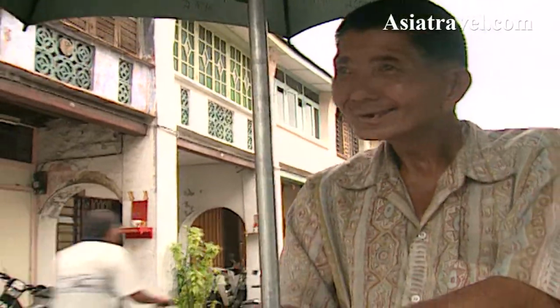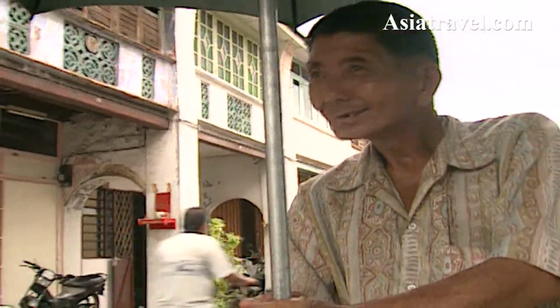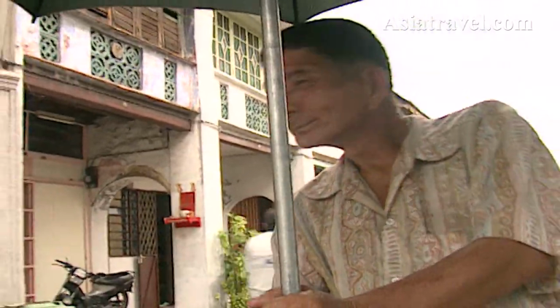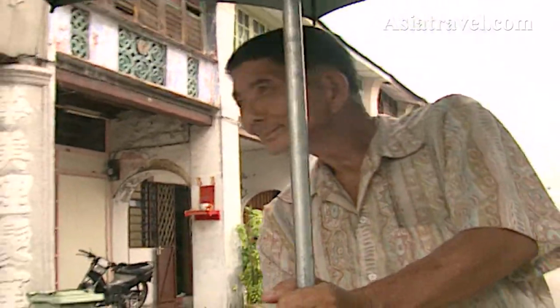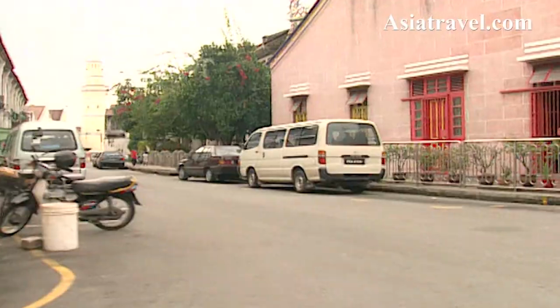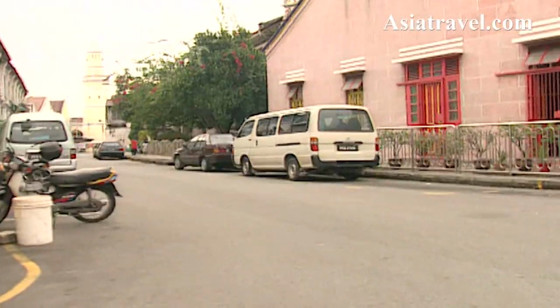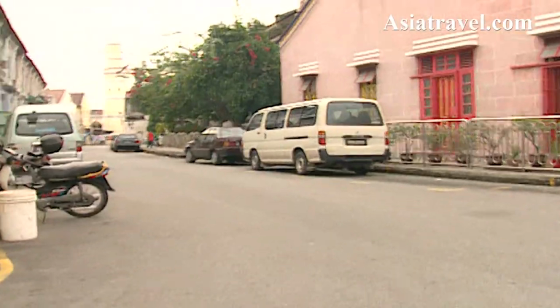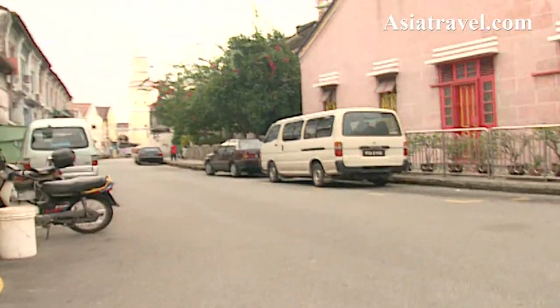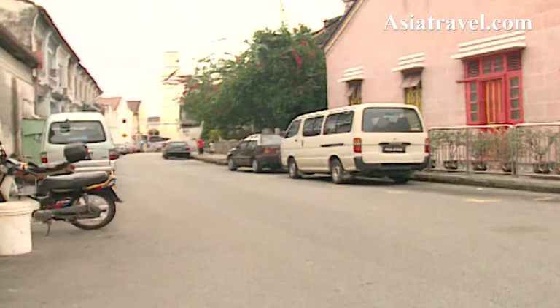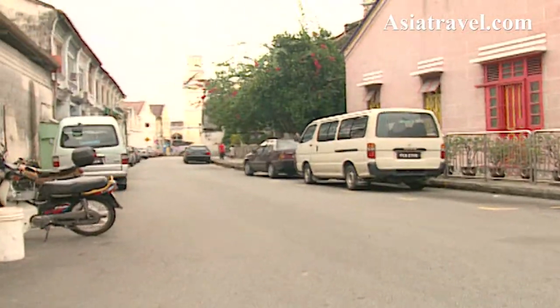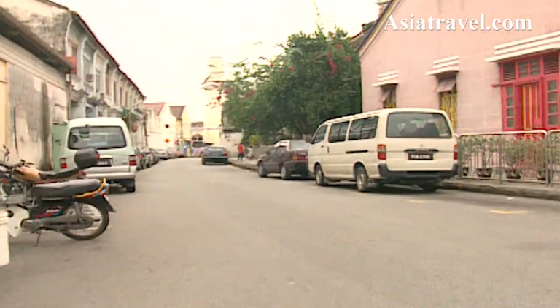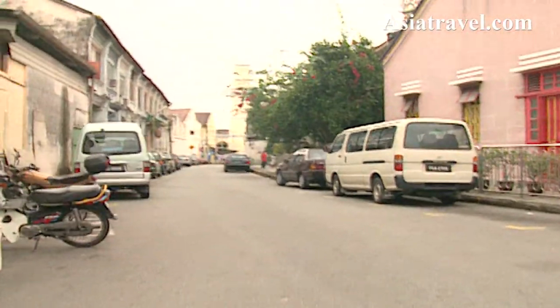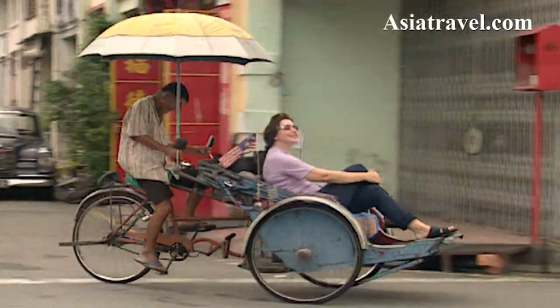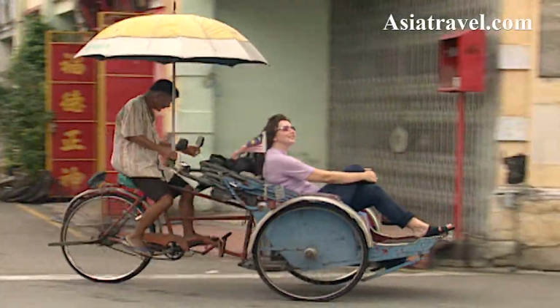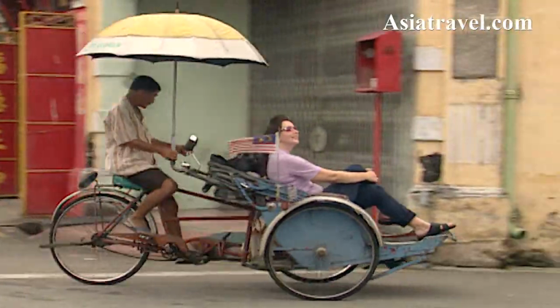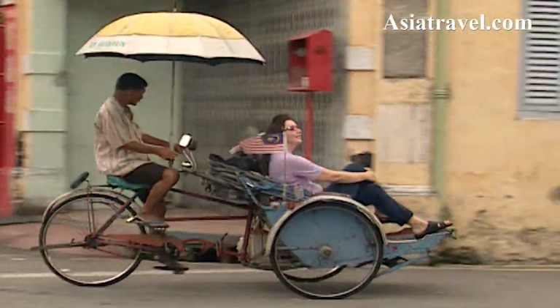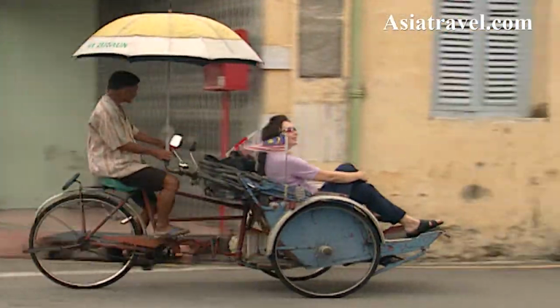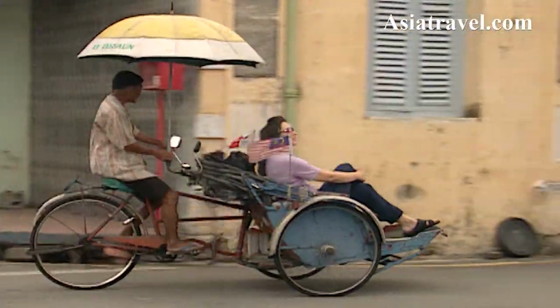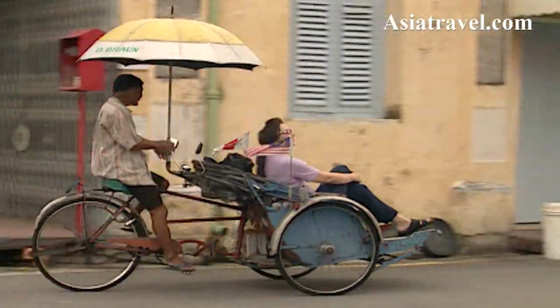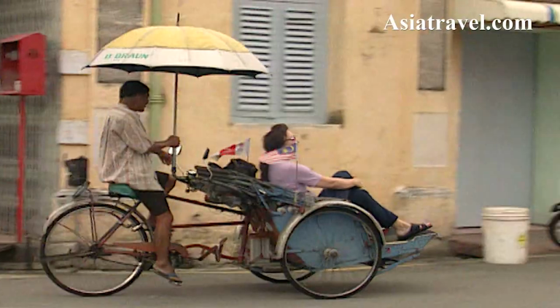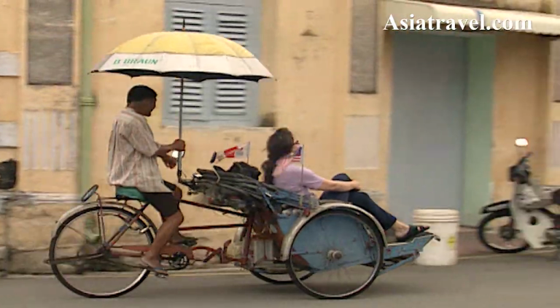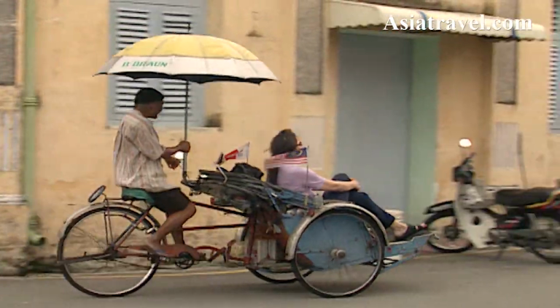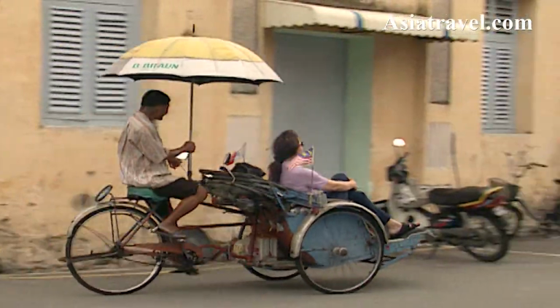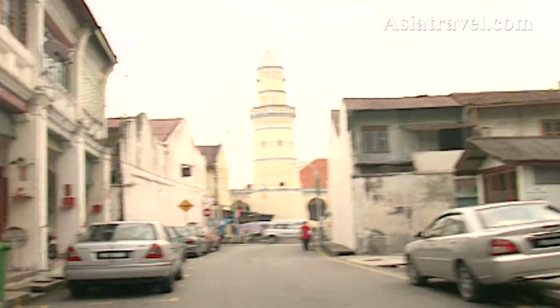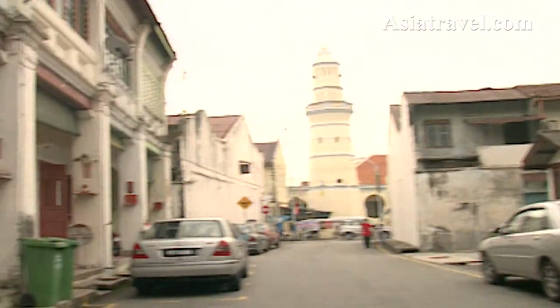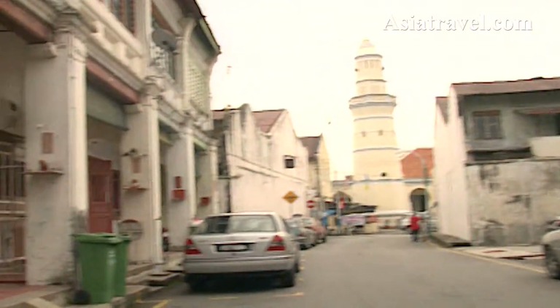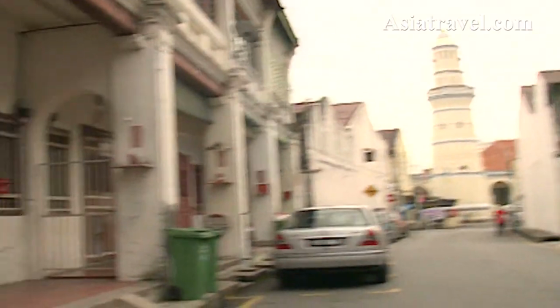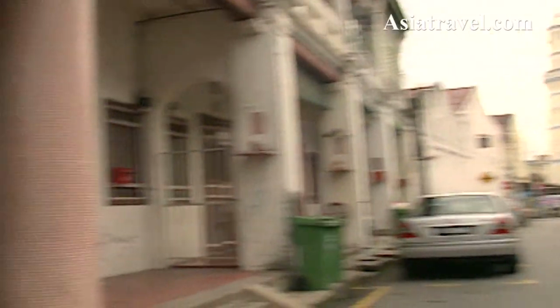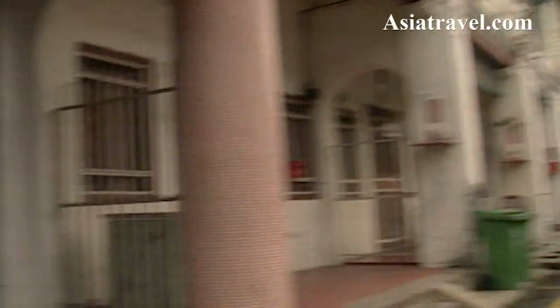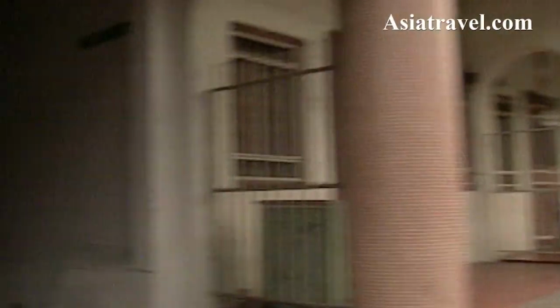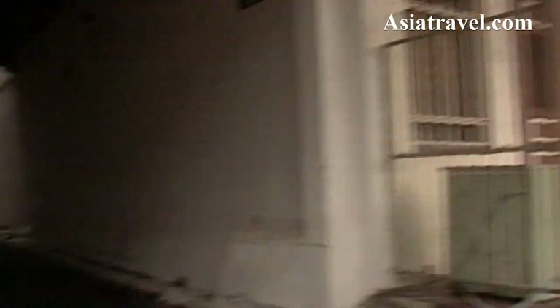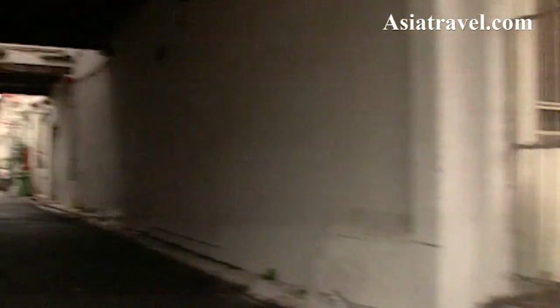The residential buildings, places of worship, and array of shop houses attest to the cultural diversity of the city.